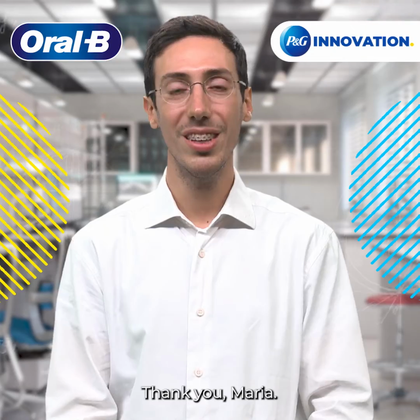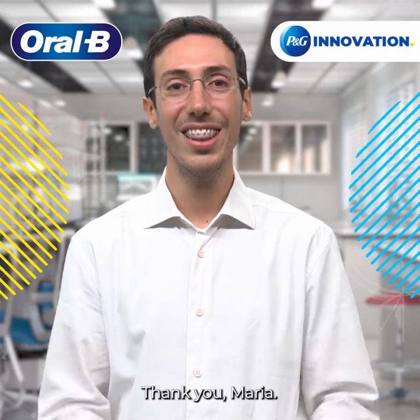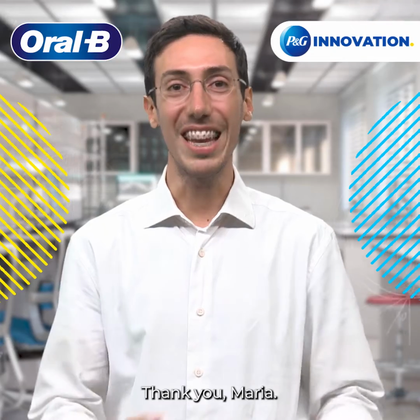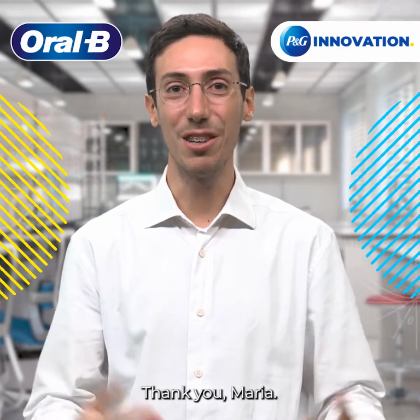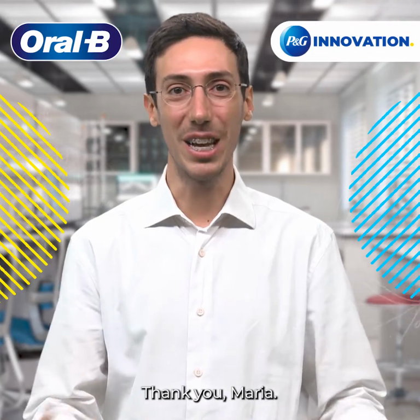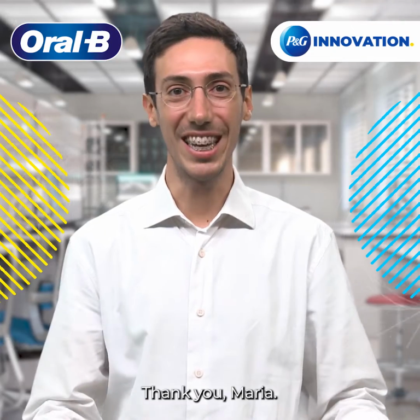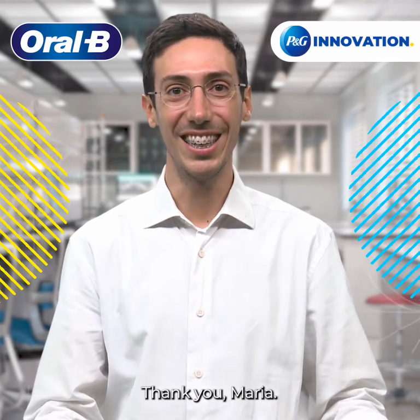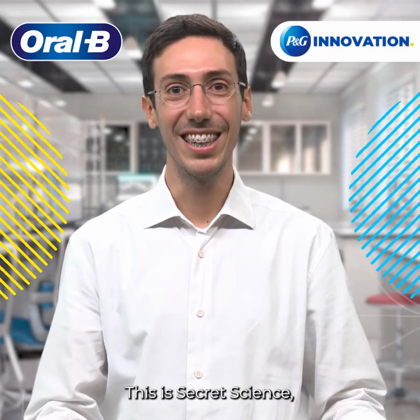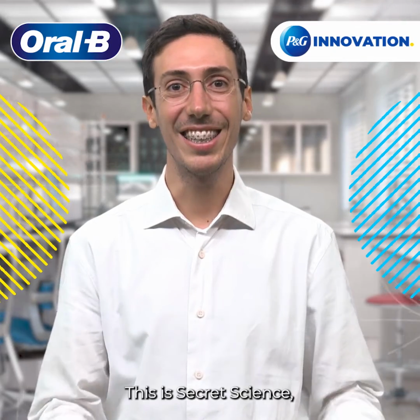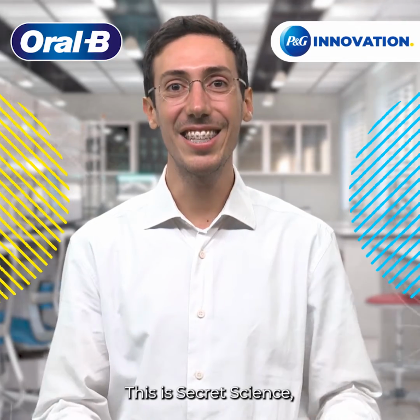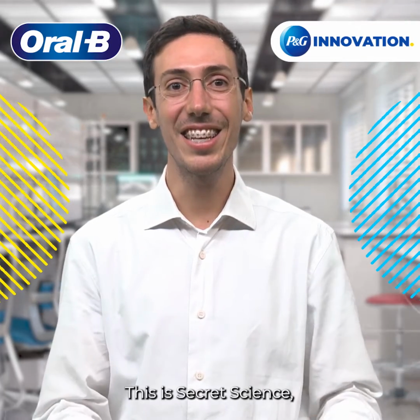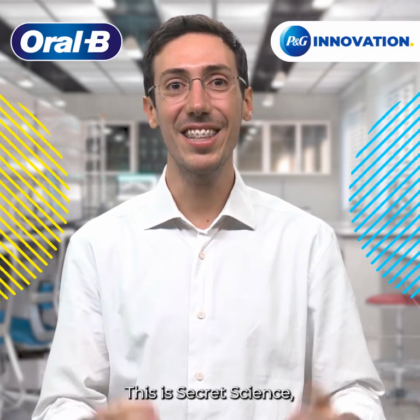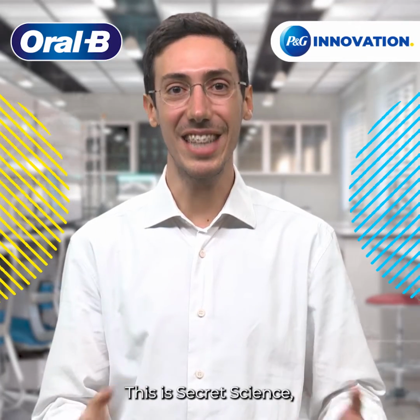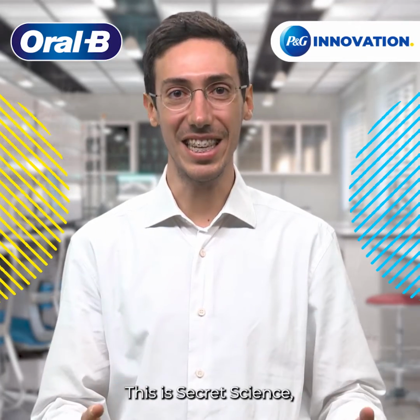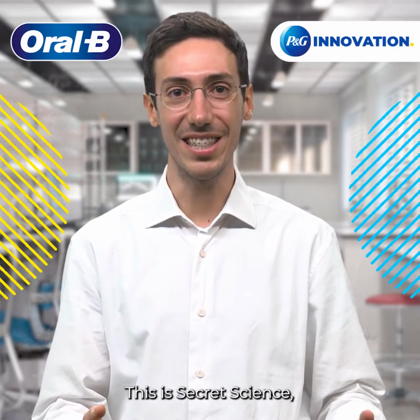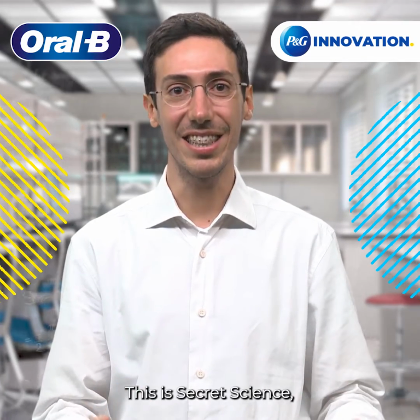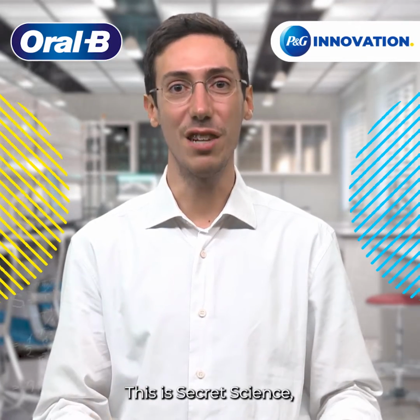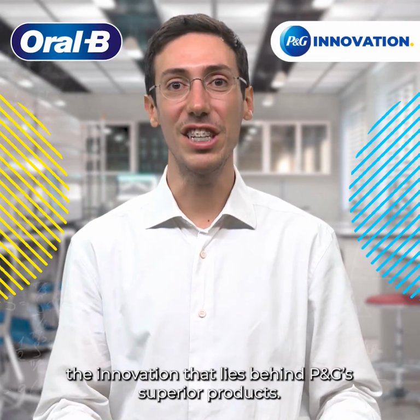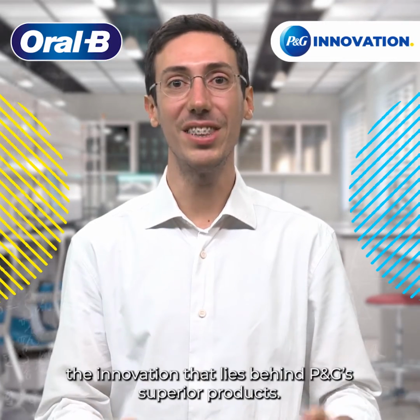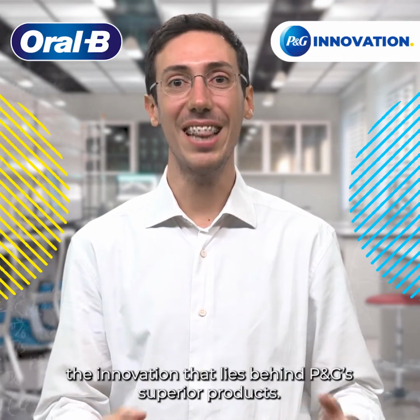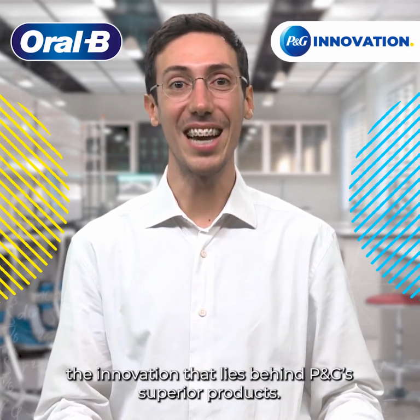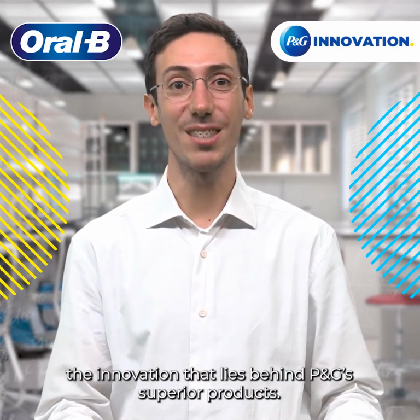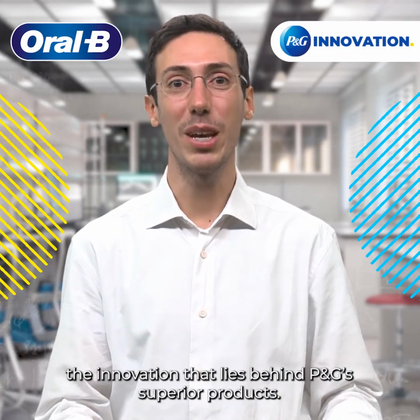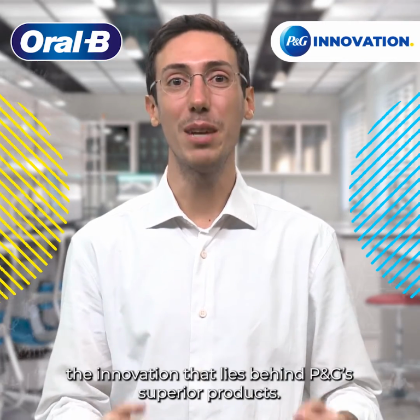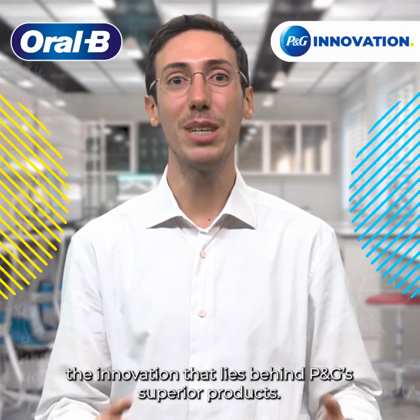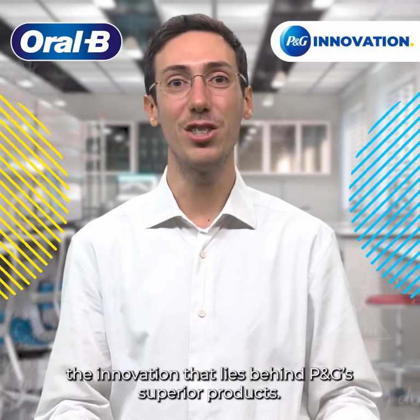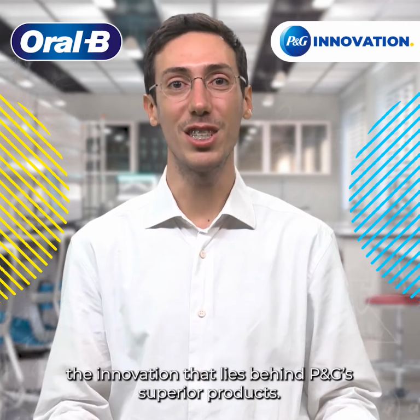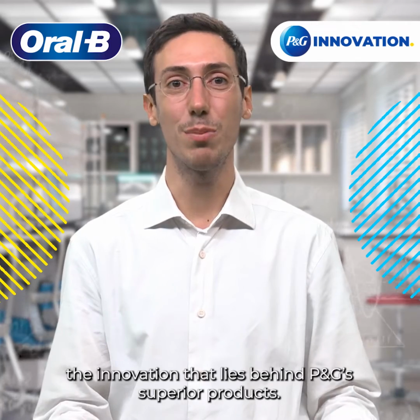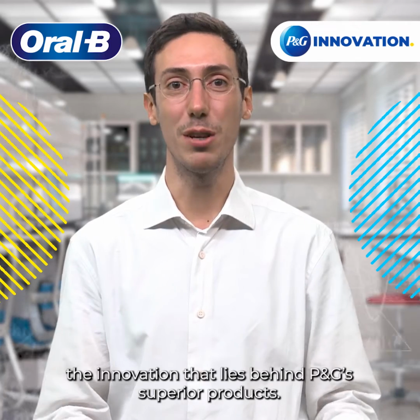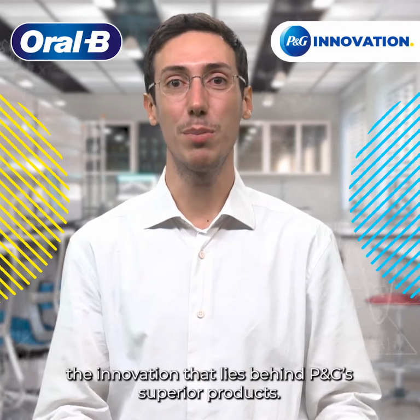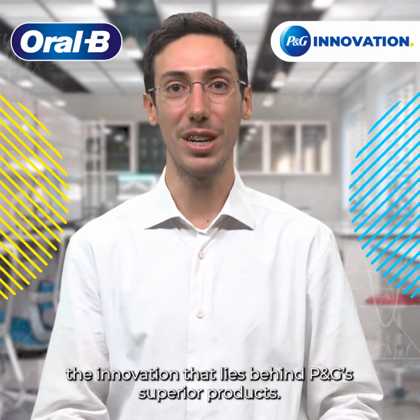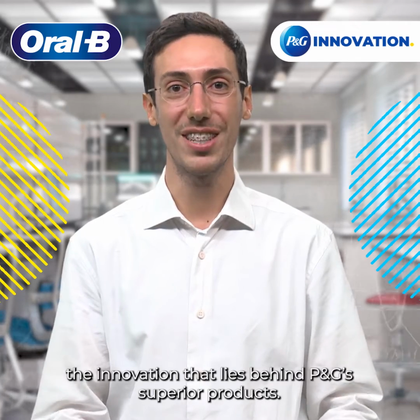Thank you, Maria. This is Secret Science — the innovation that lies behind P&G's superior products.